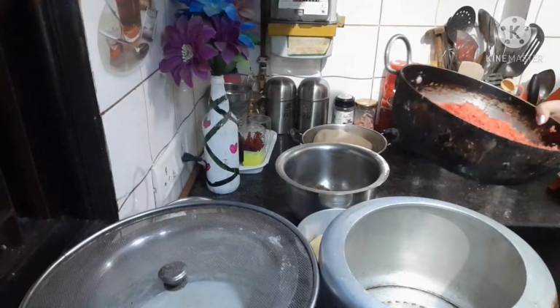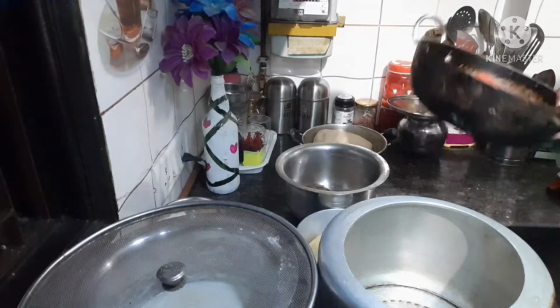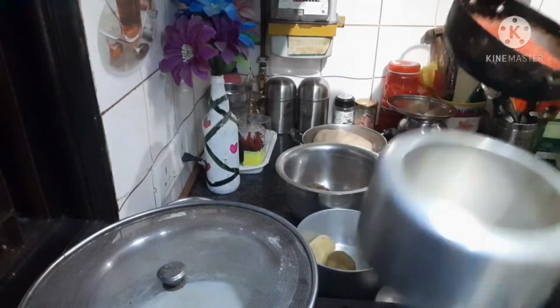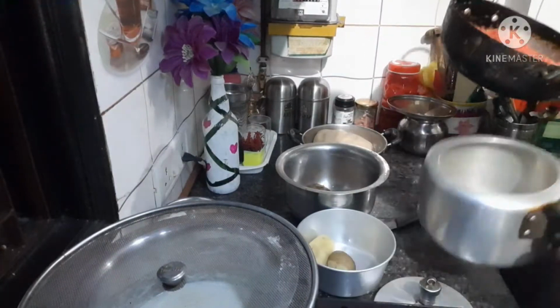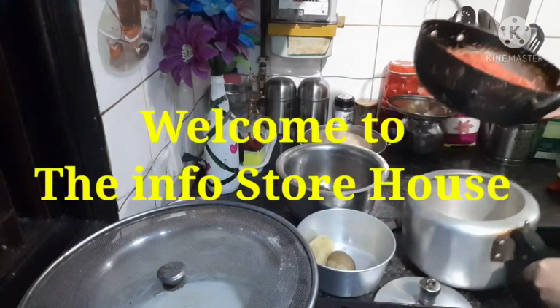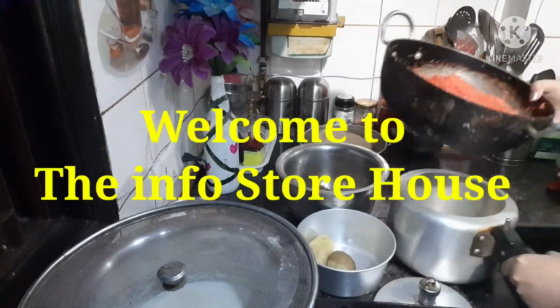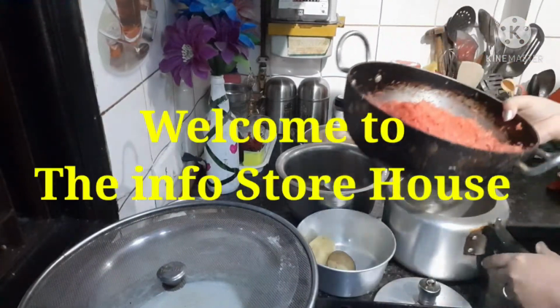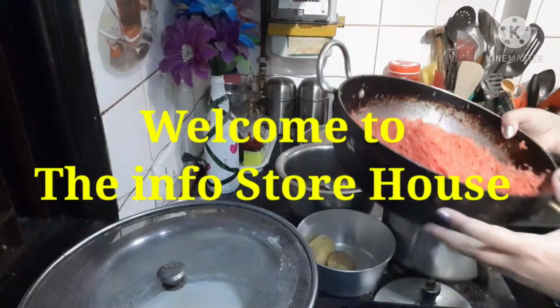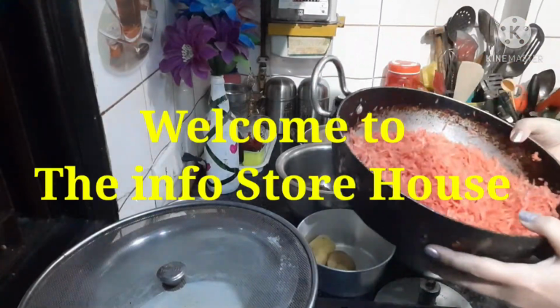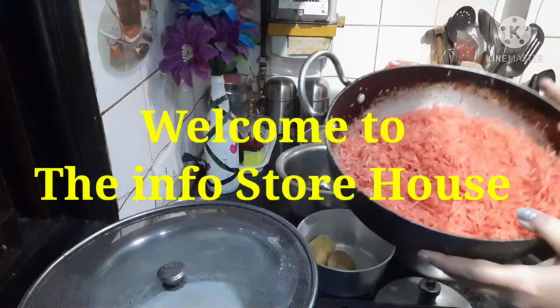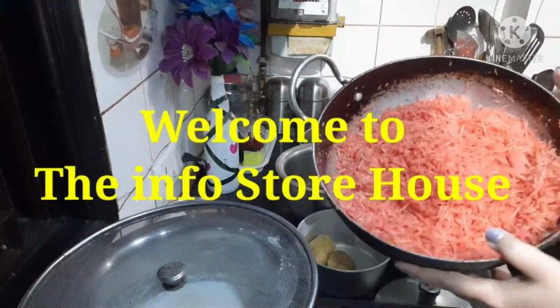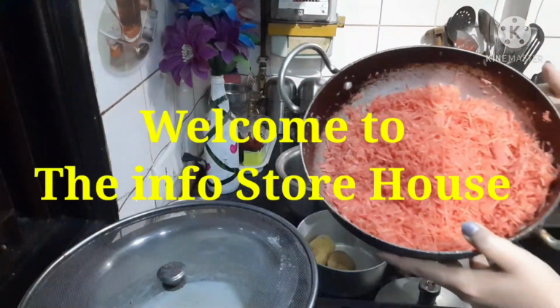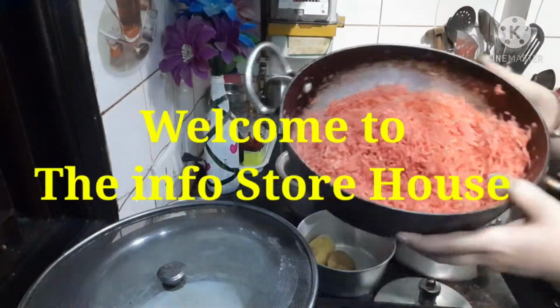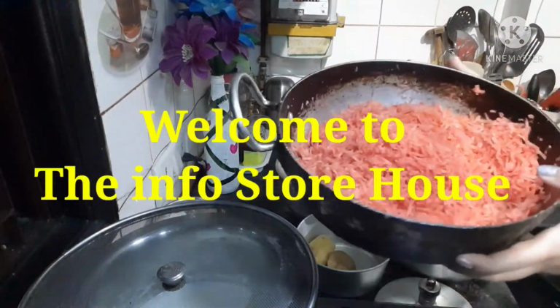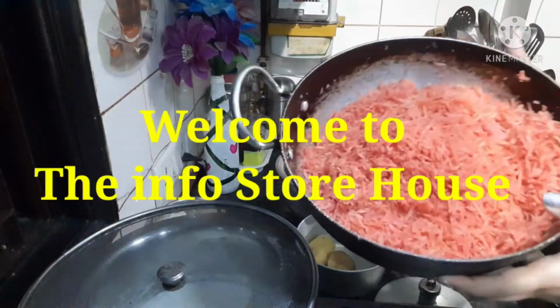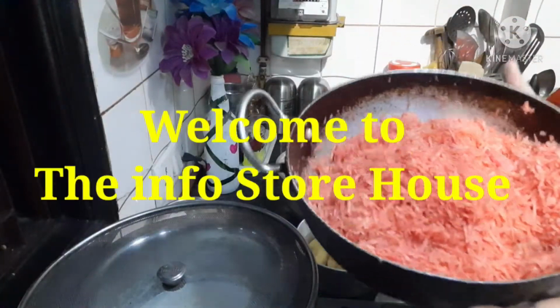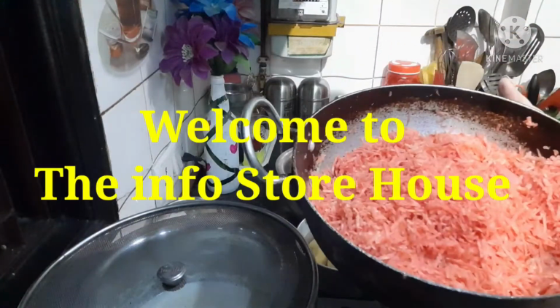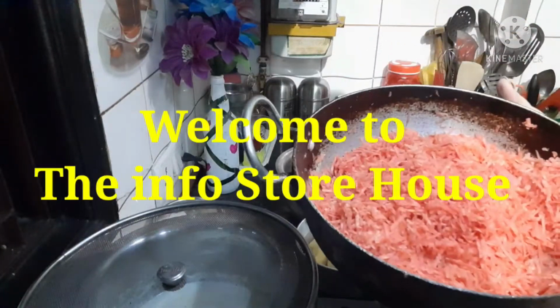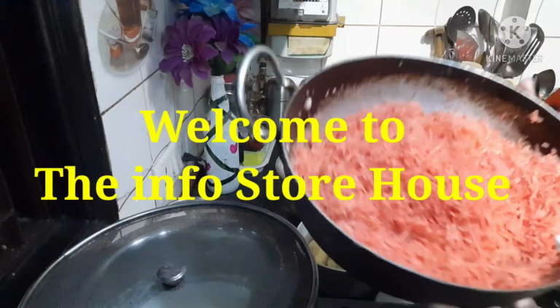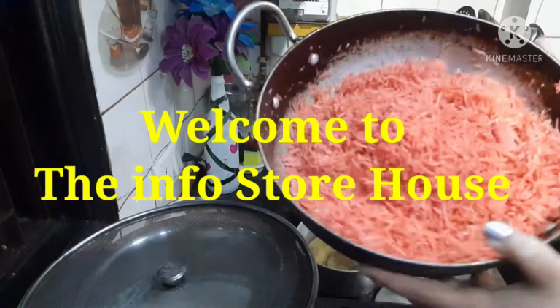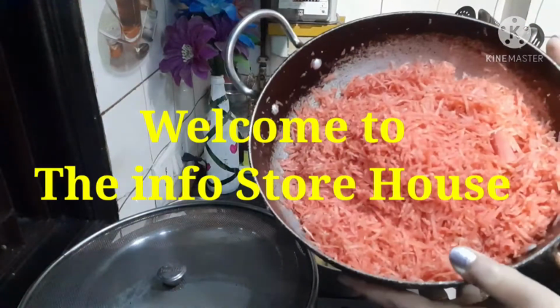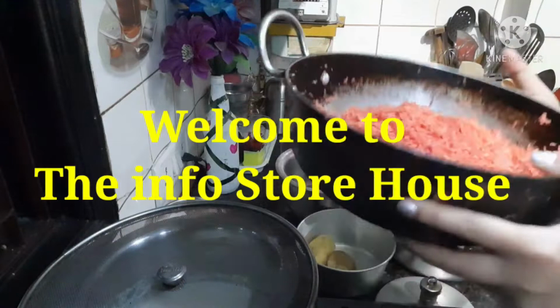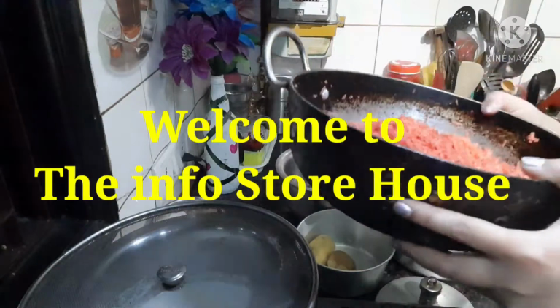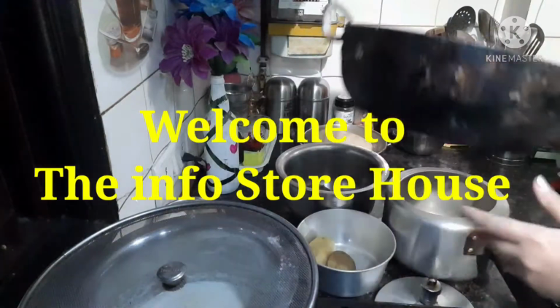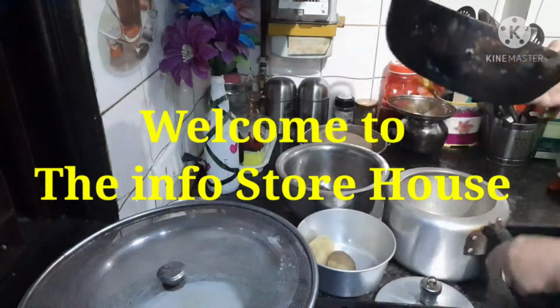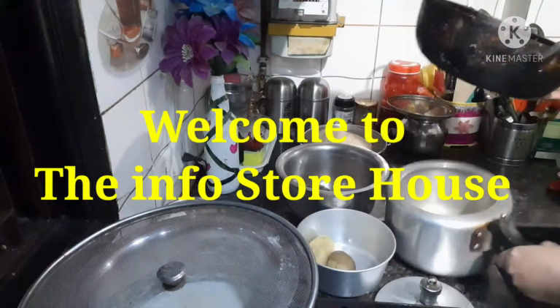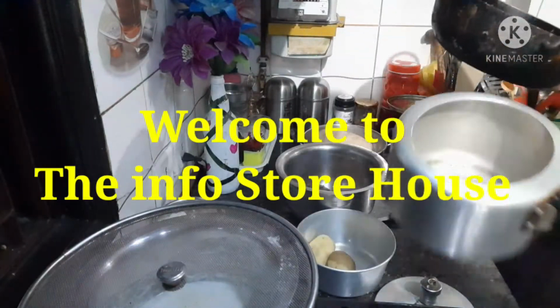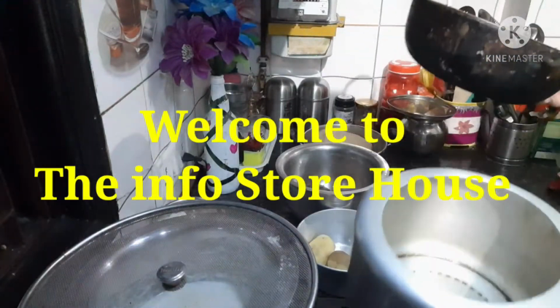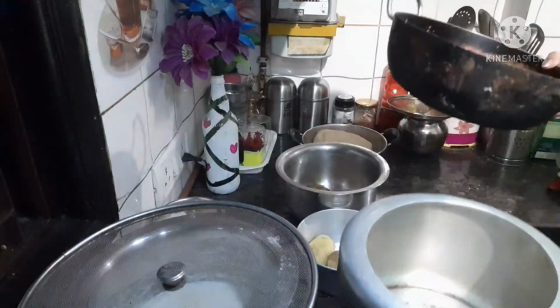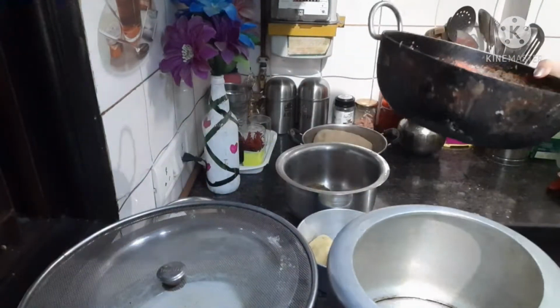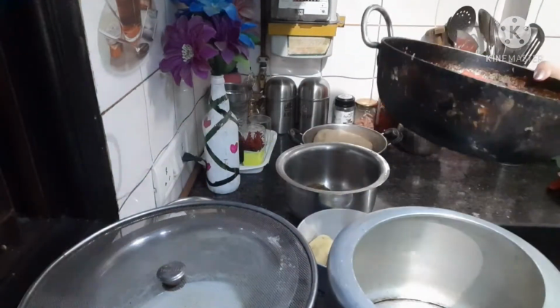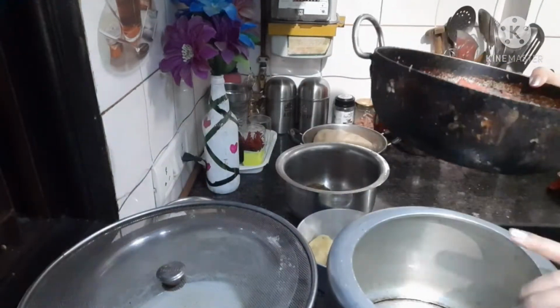Hello friends, welcome to the Info Store House. How are you? I hope you all are absolutely fit, fine and healthy.